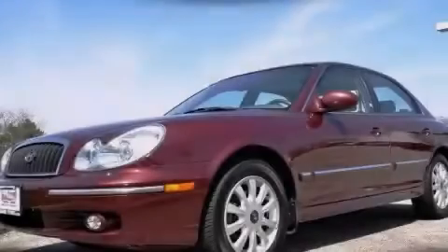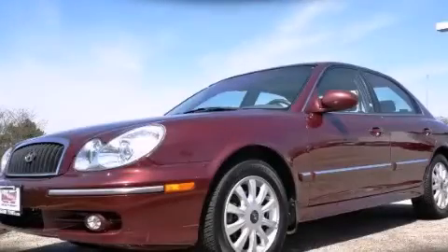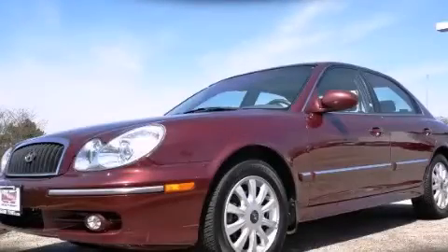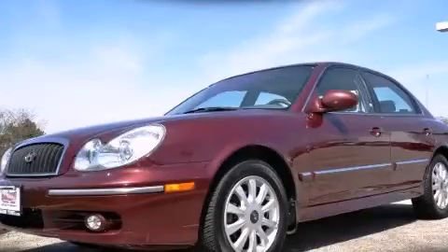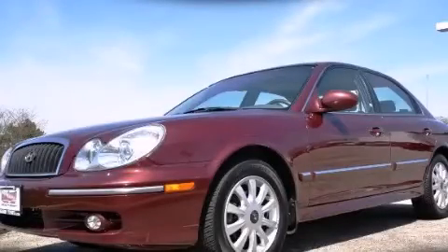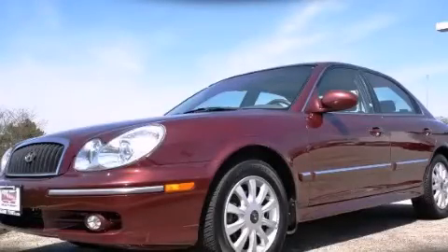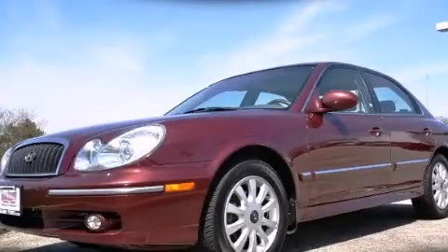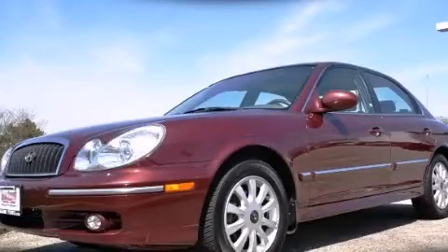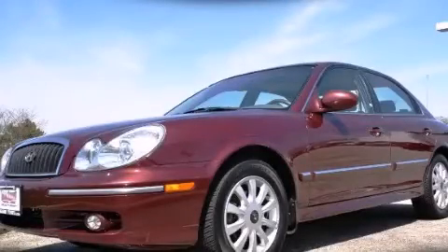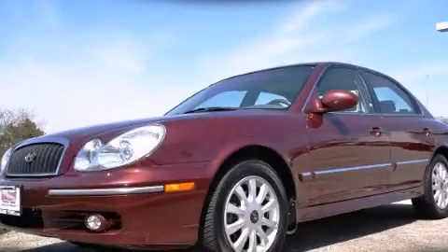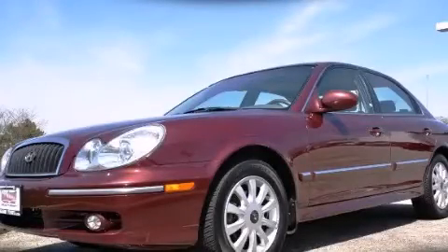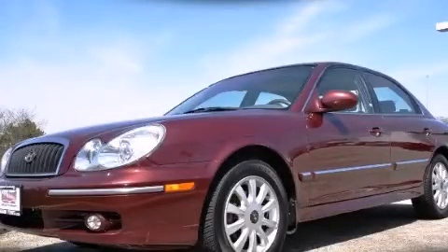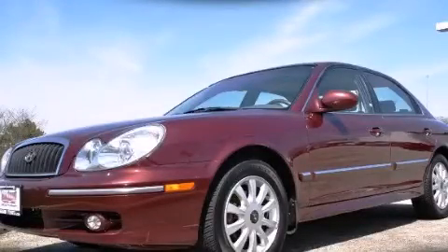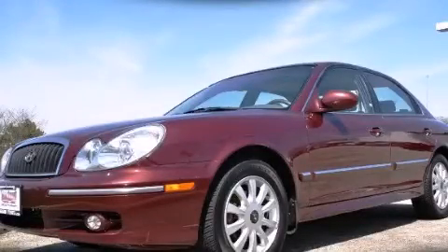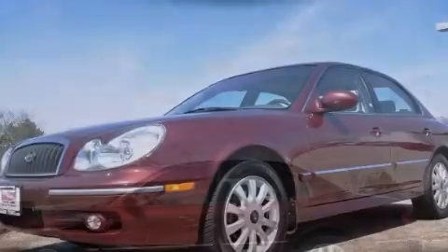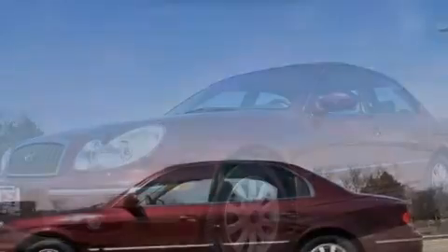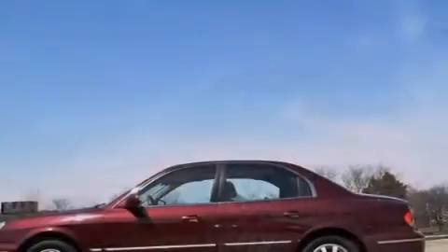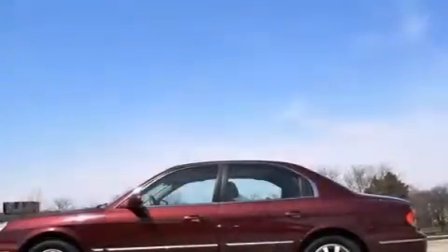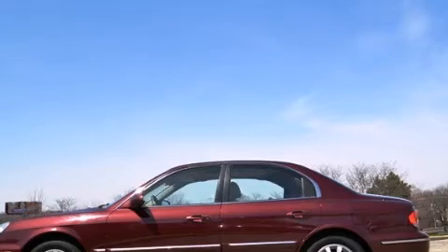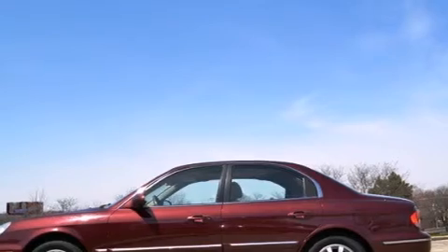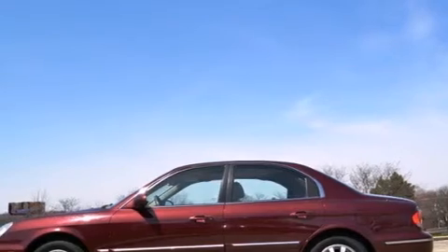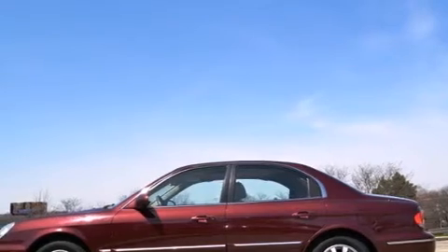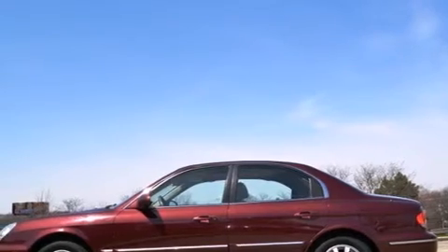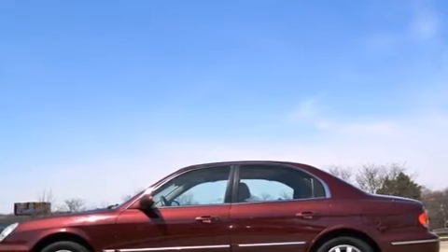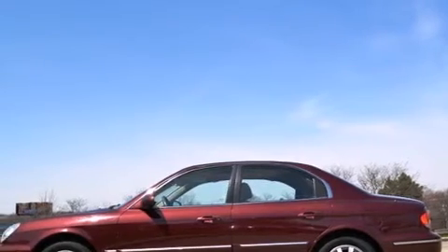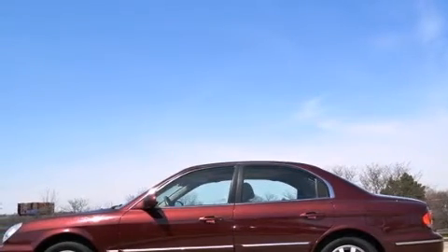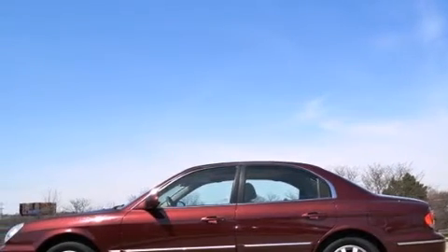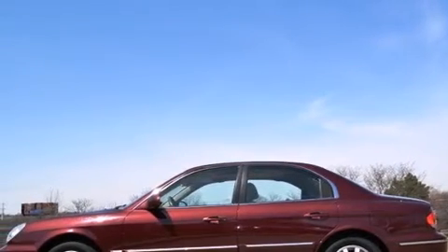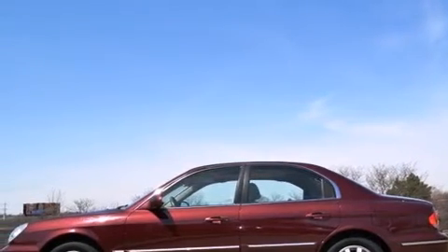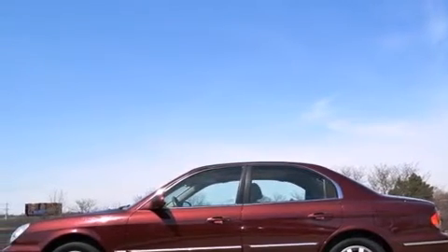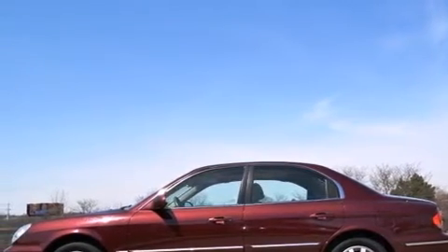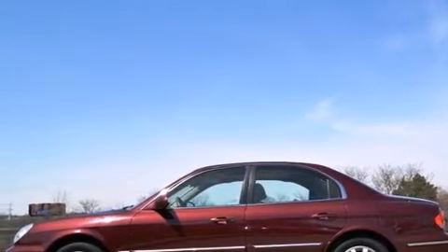This is a 2005 Hyundai Sonata. It has a 2.7-liter six-cylinder engine and an automatic transmission.